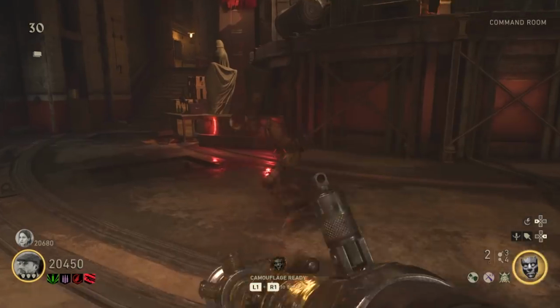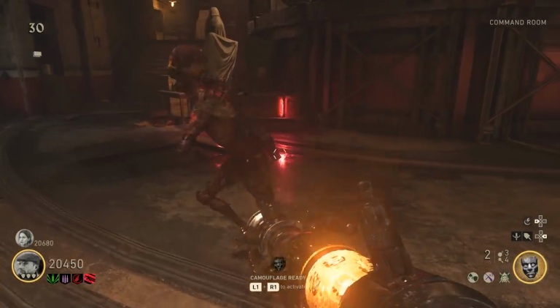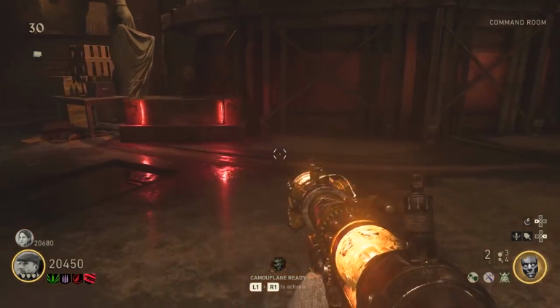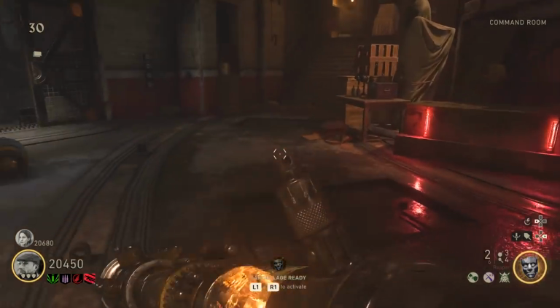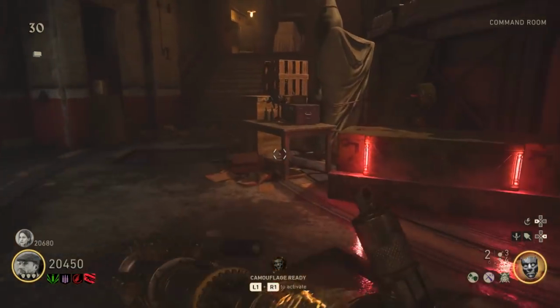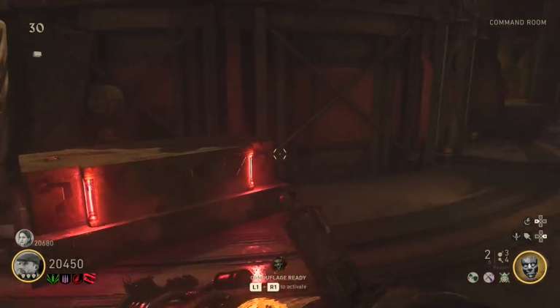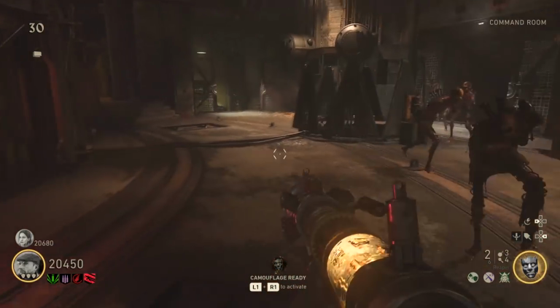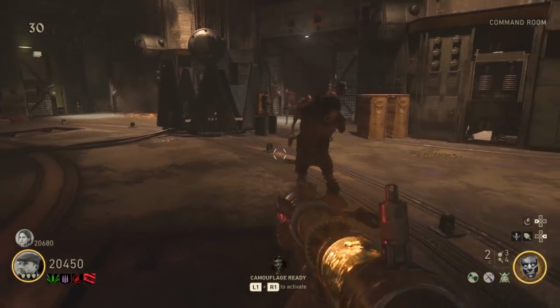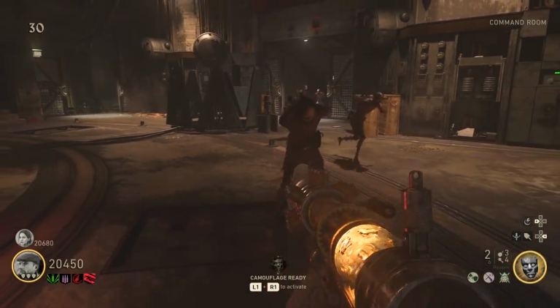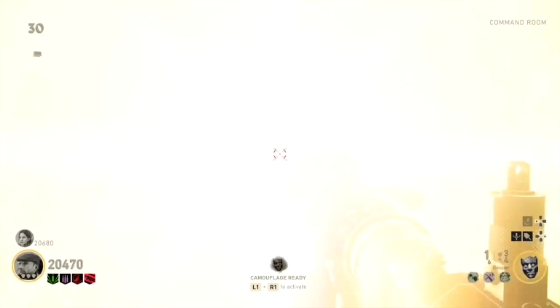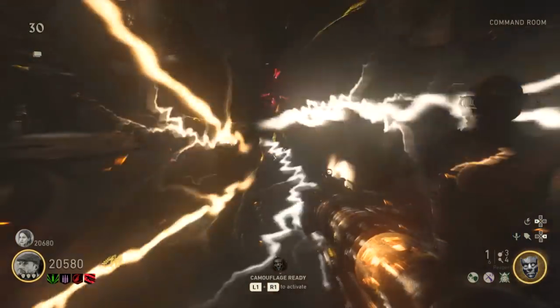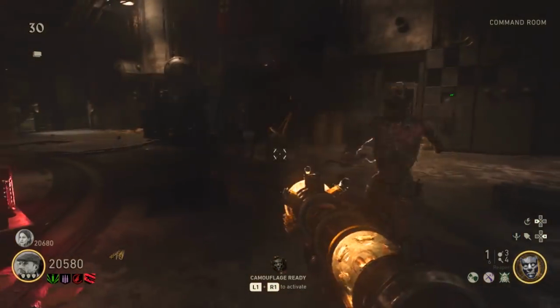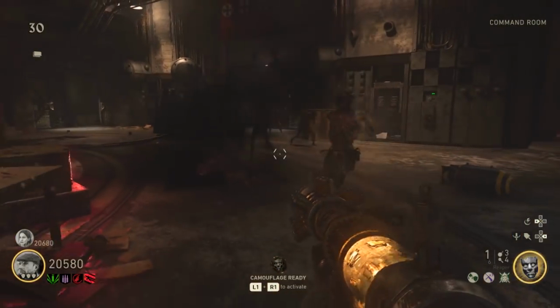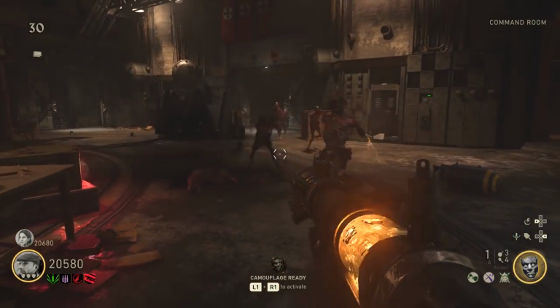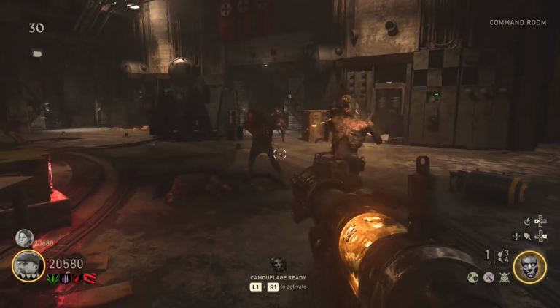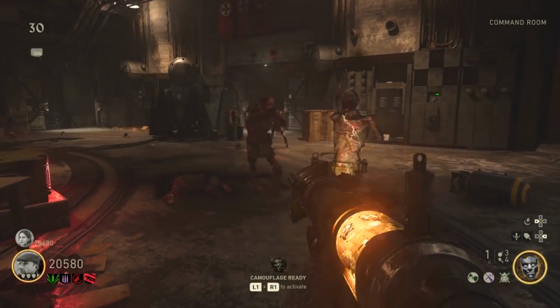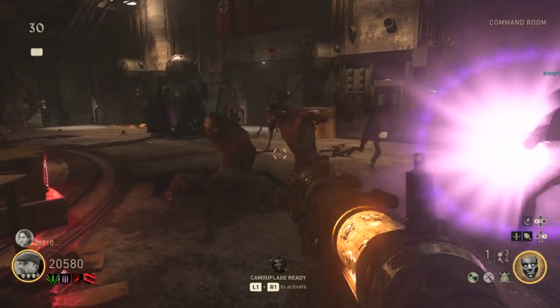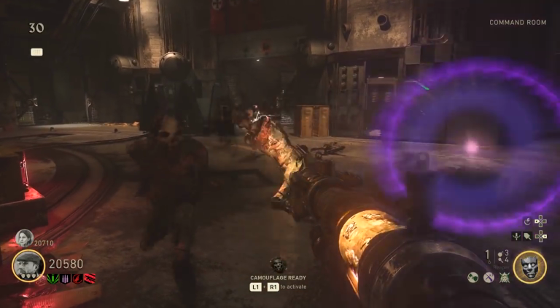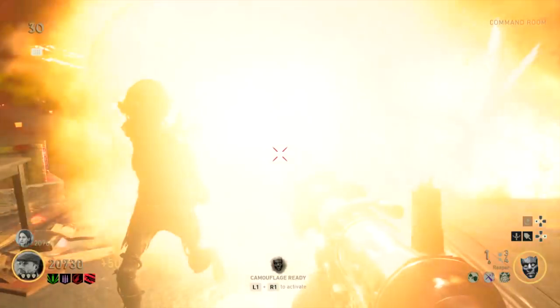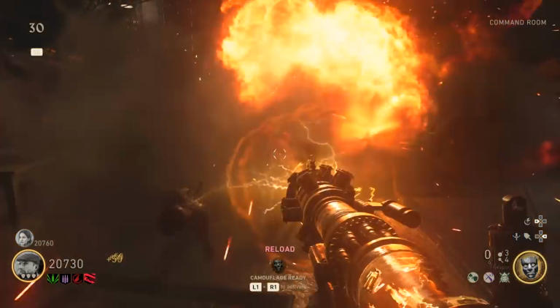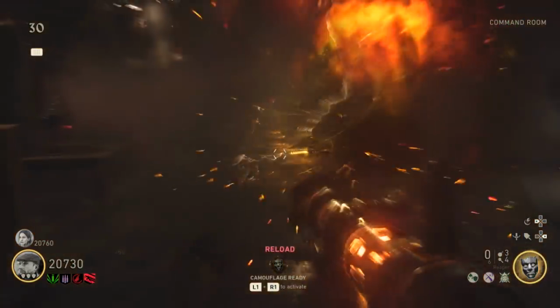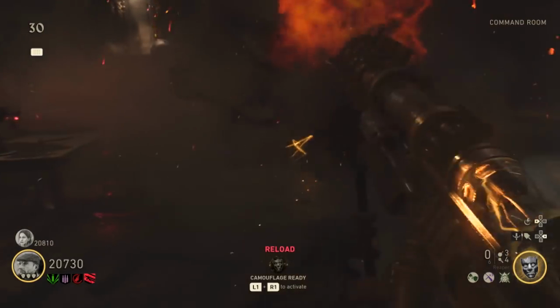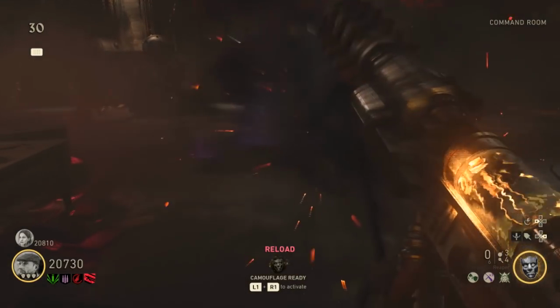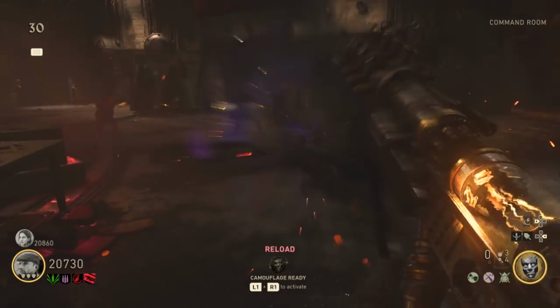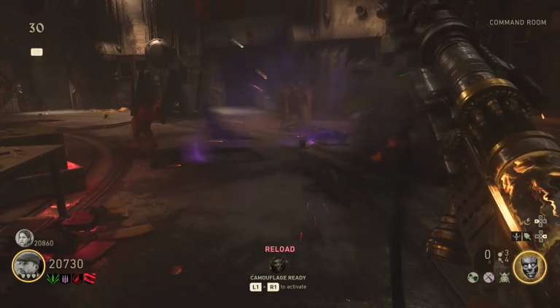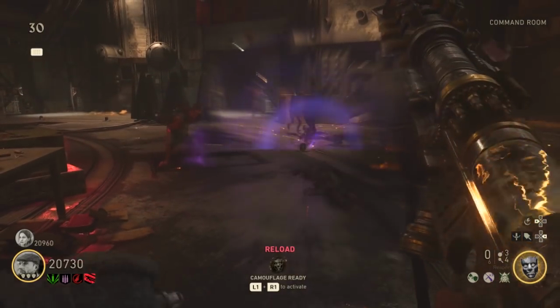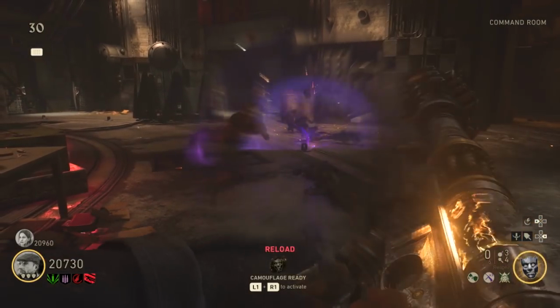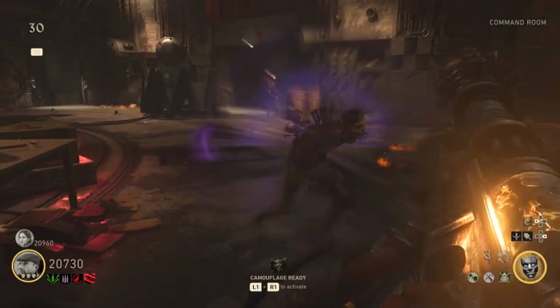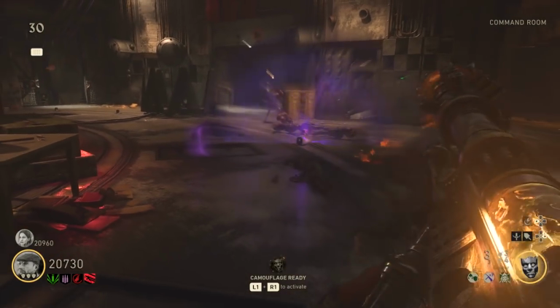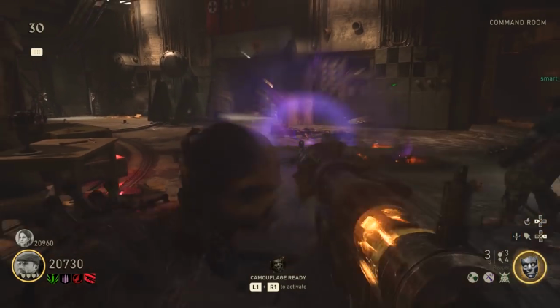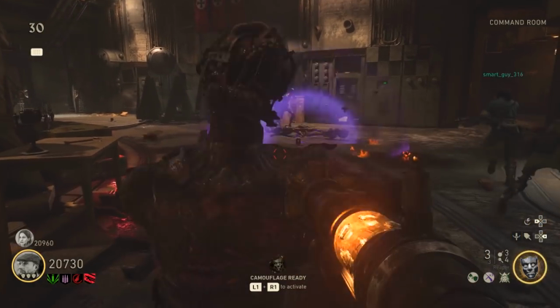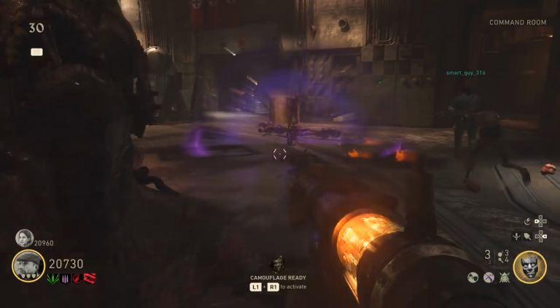Hi guys, Mr. Ruffwaffles here. This is a guide for you to upgrade the Tesla gun into the Reaper — that's the yellow variant — in the Final Reich.